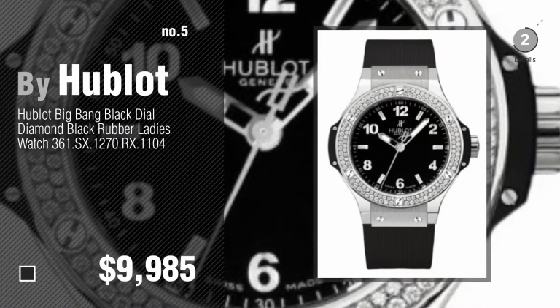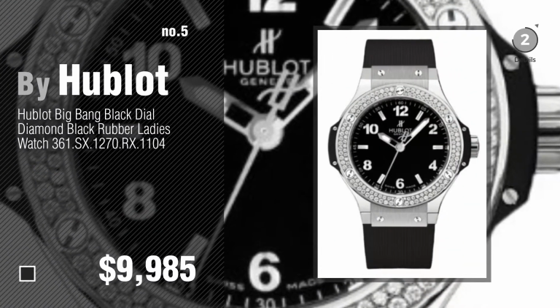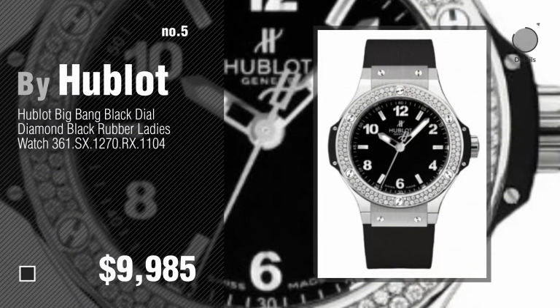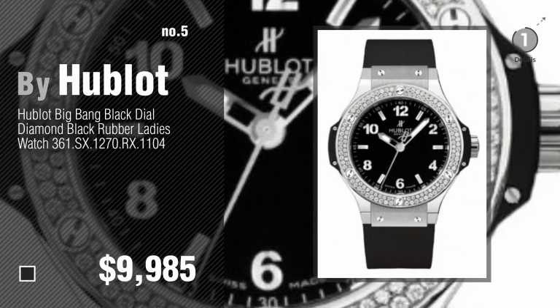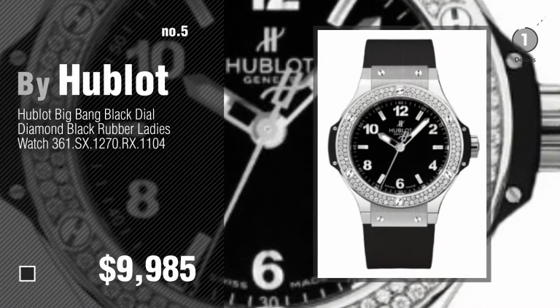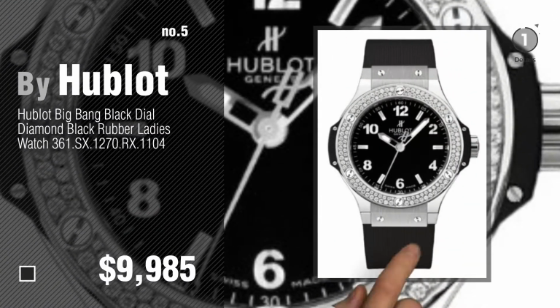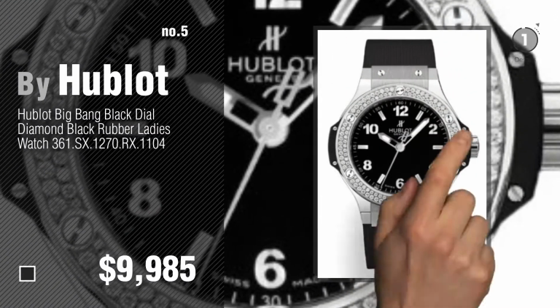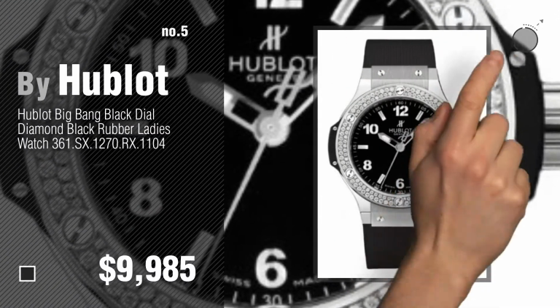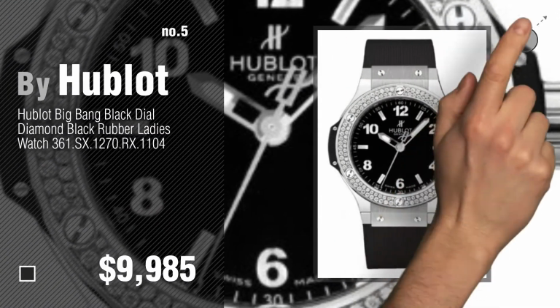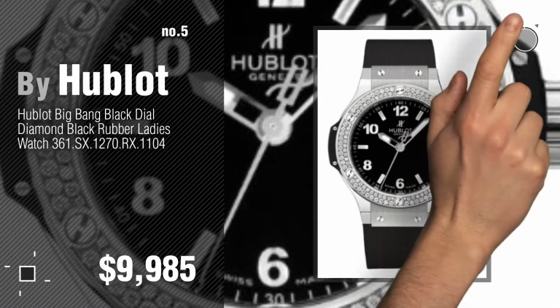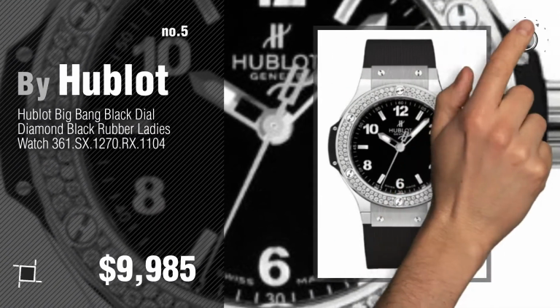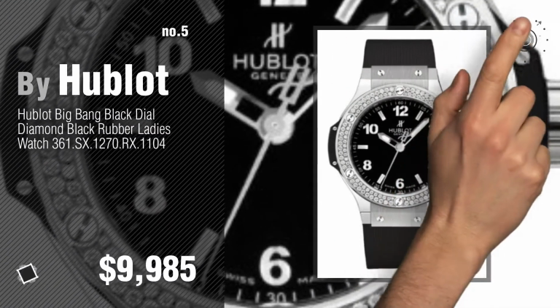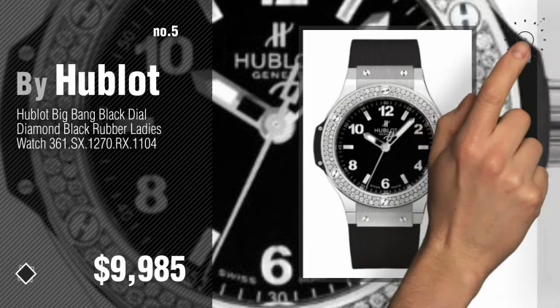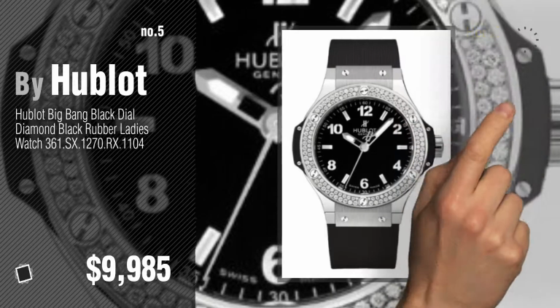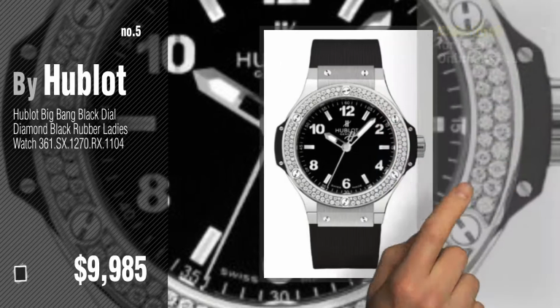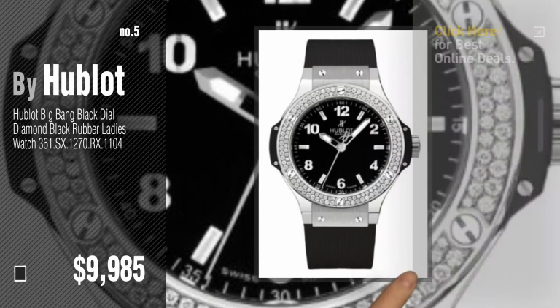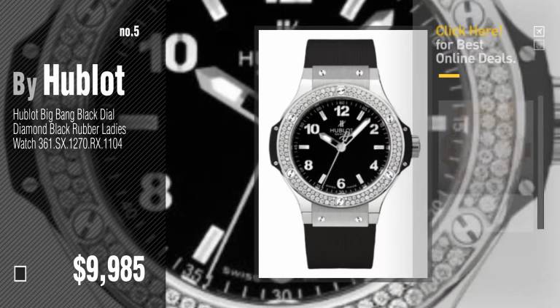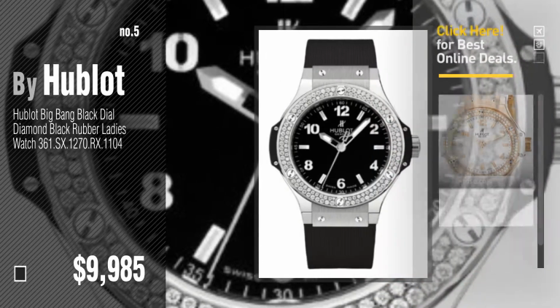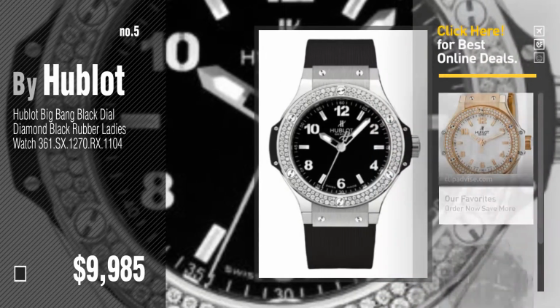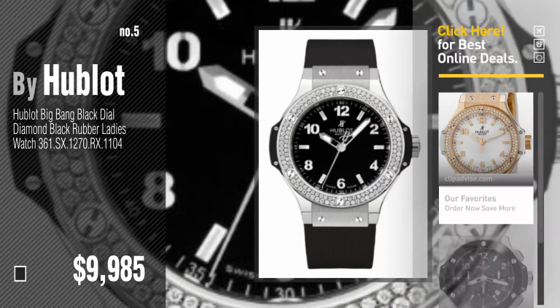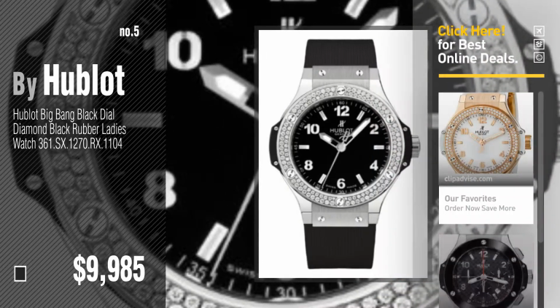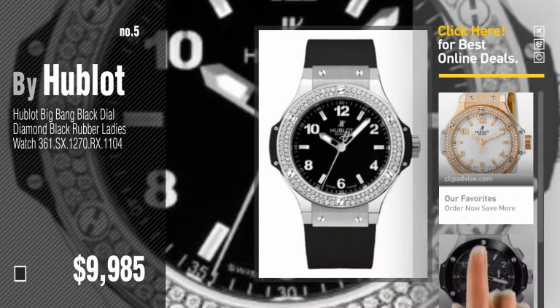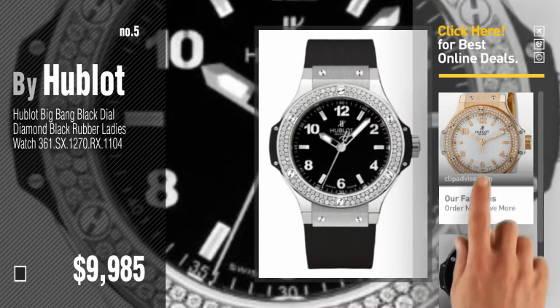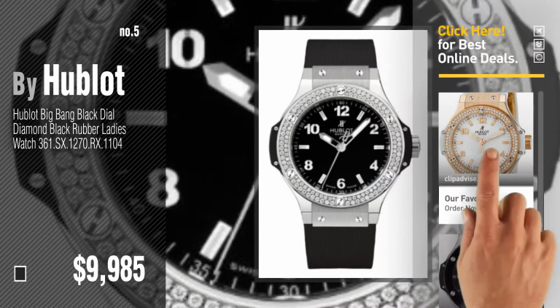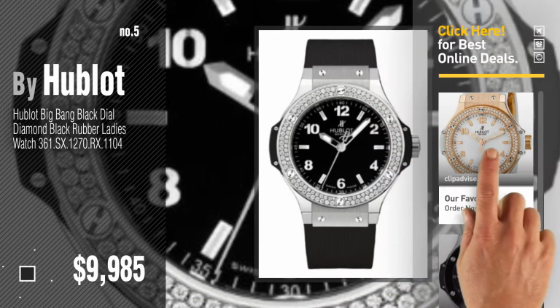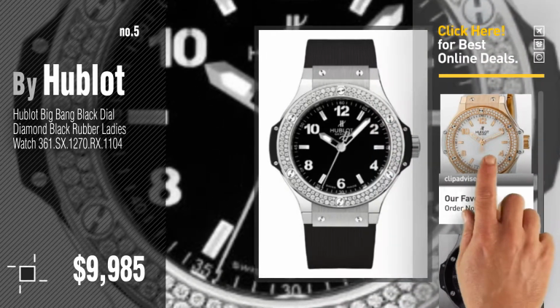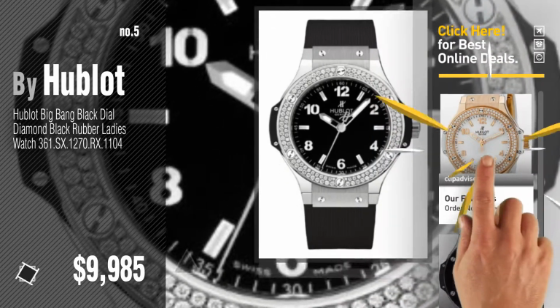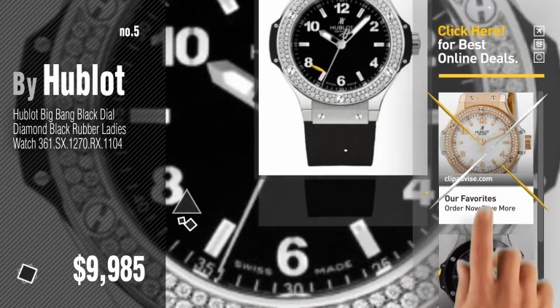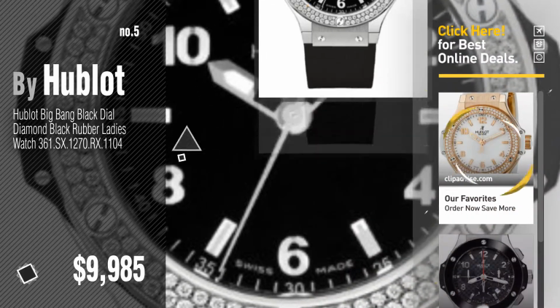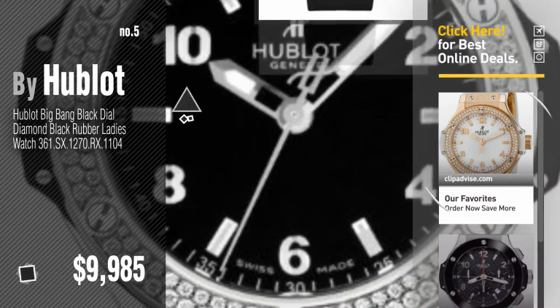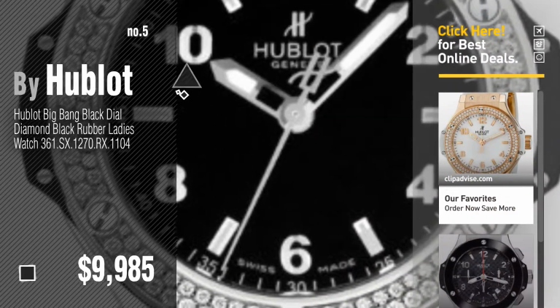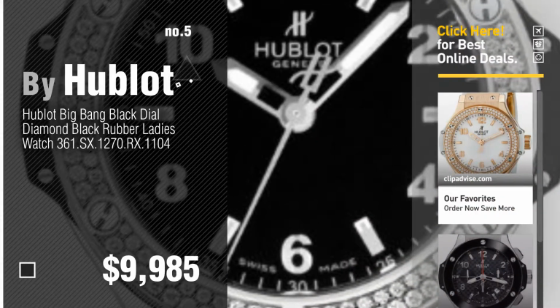Find these Hublot Diamond Watches at up to 70% off by clicking the description below.